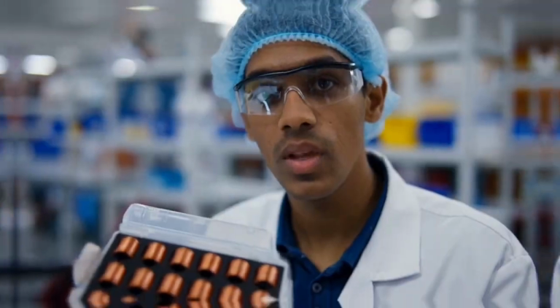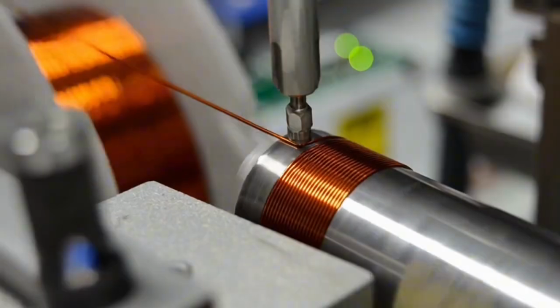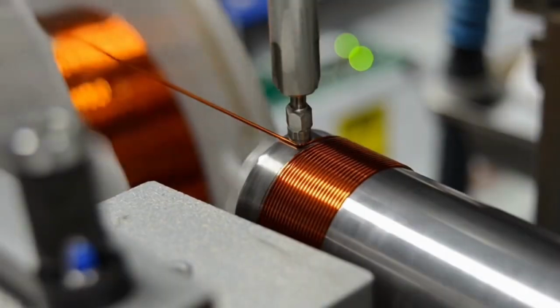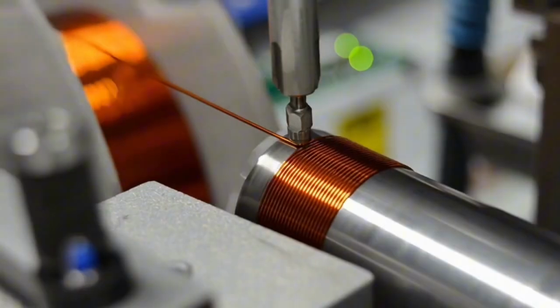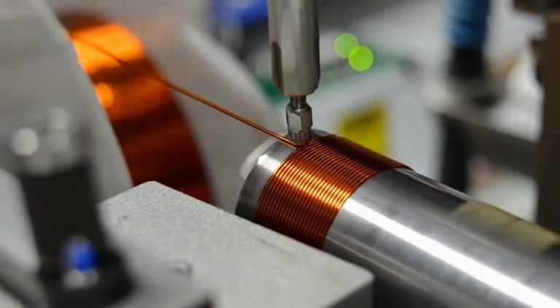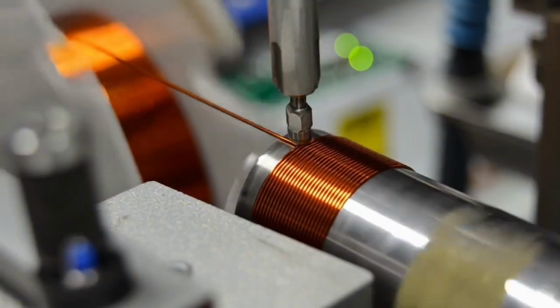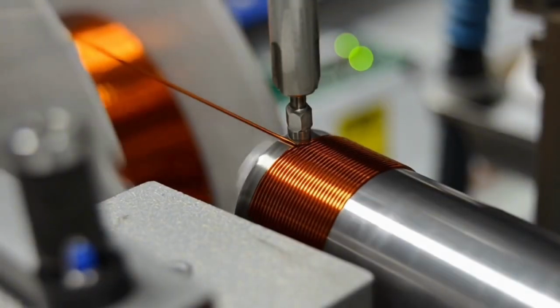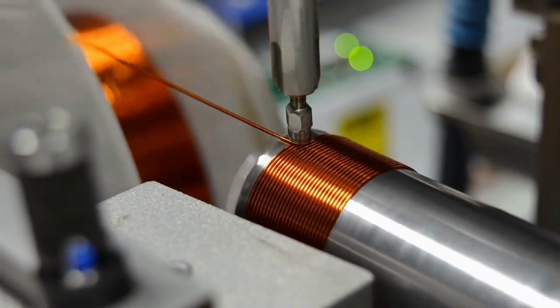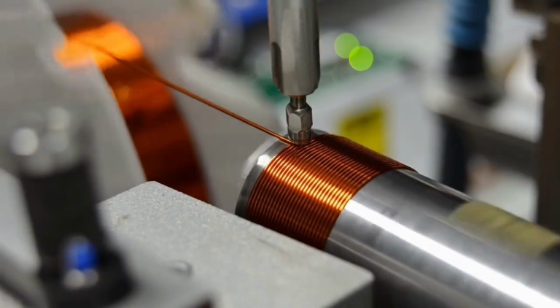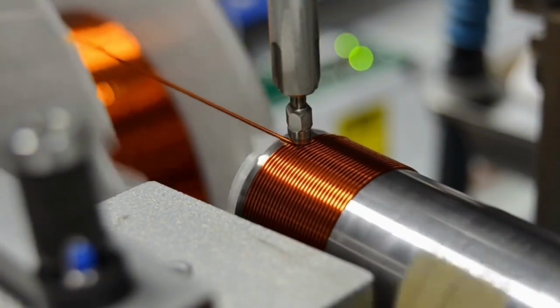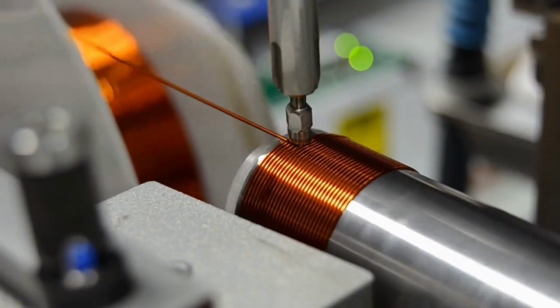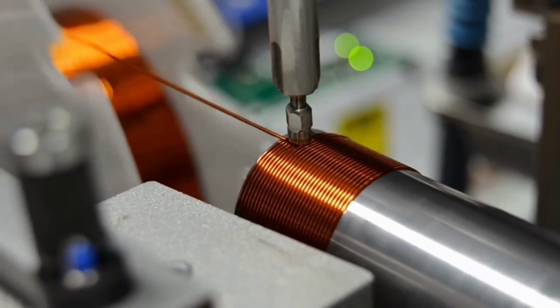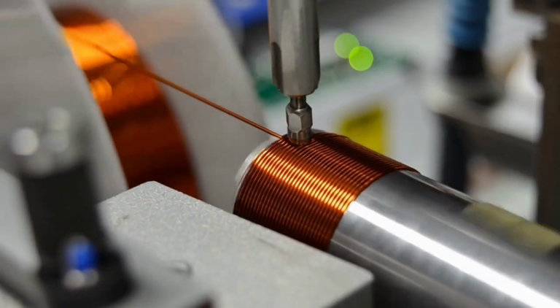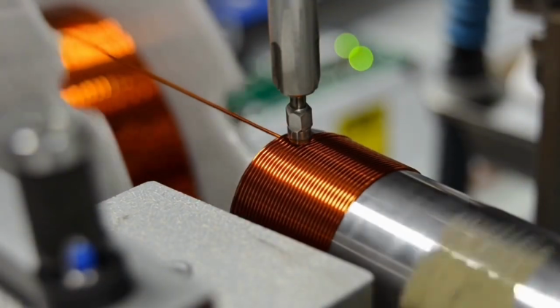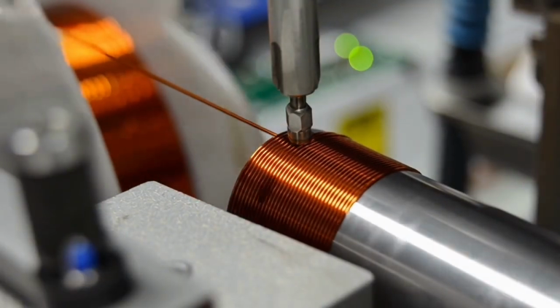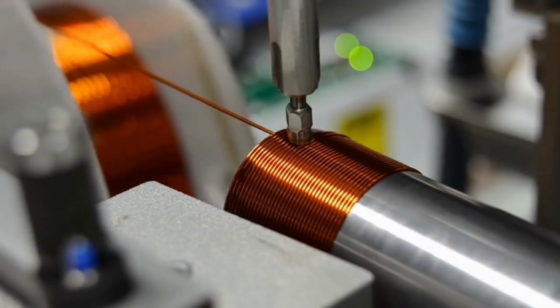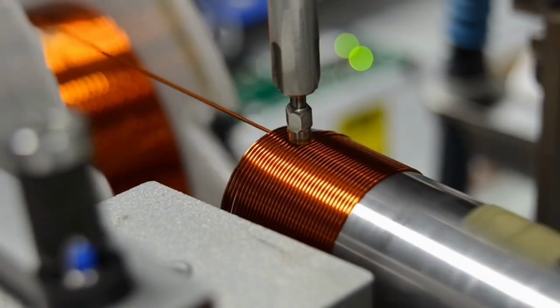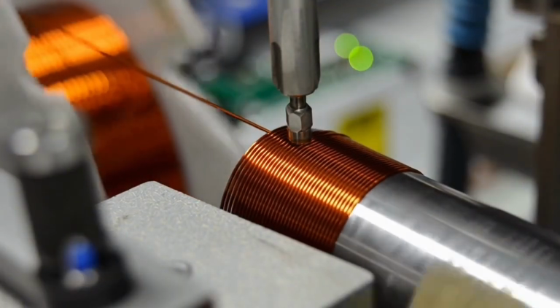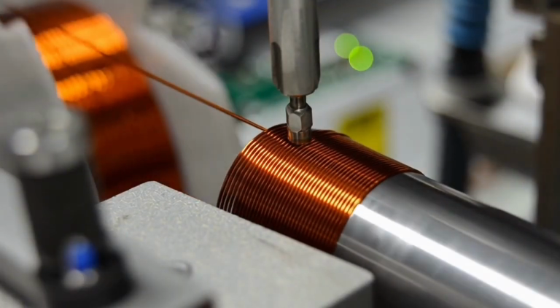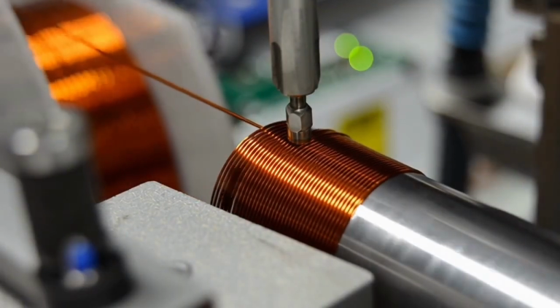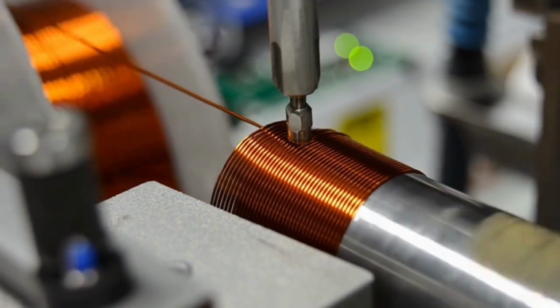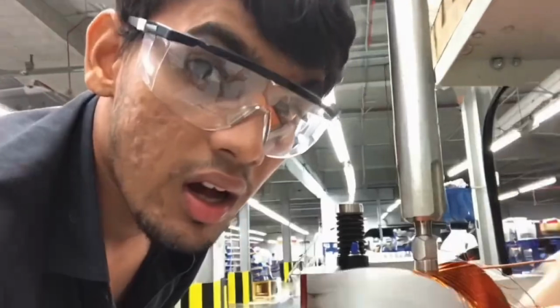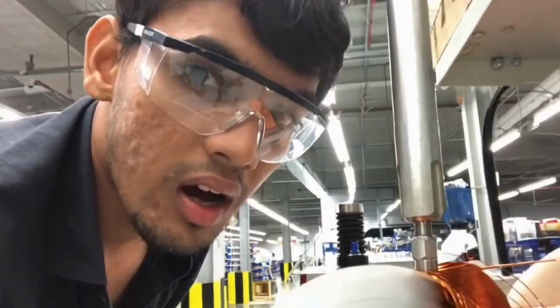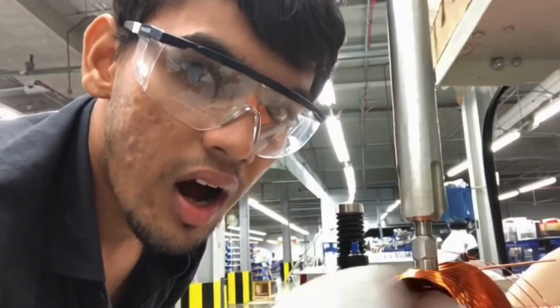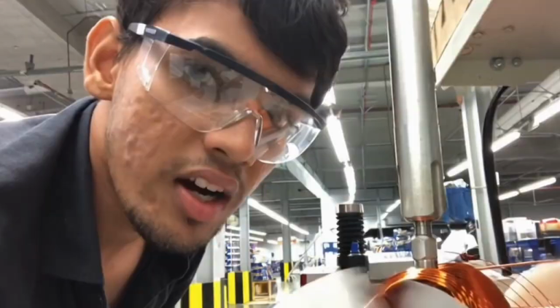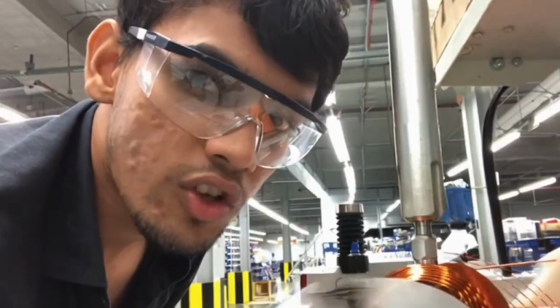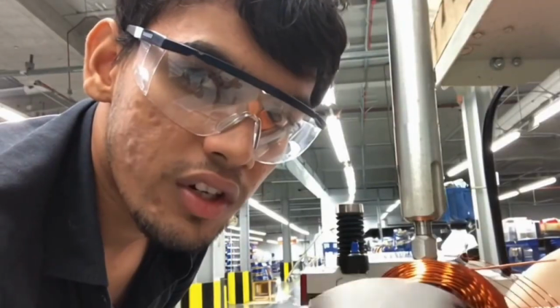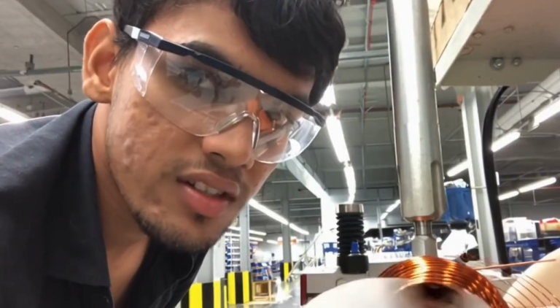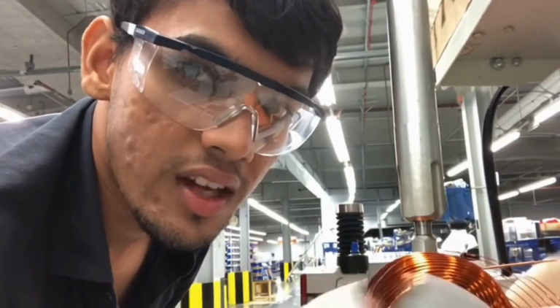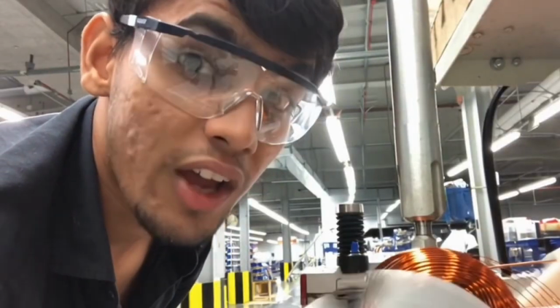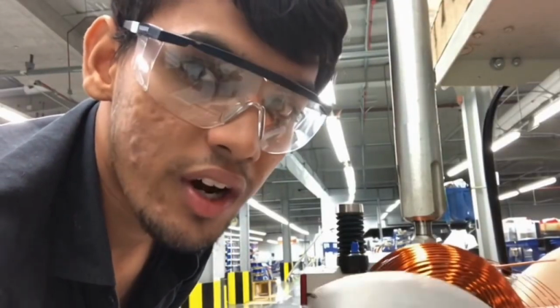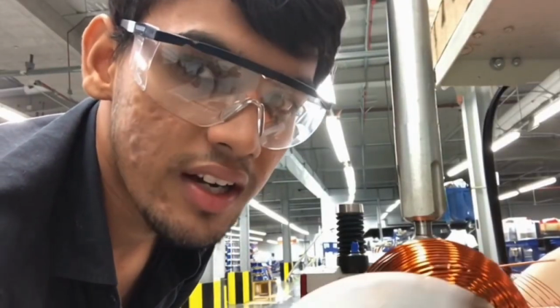This machine winds ultra-thin copper wire into perfect coils — hundreds of turns, accurately done.